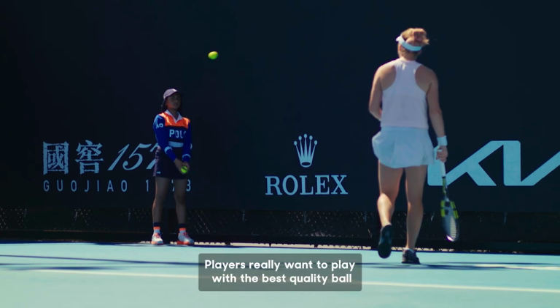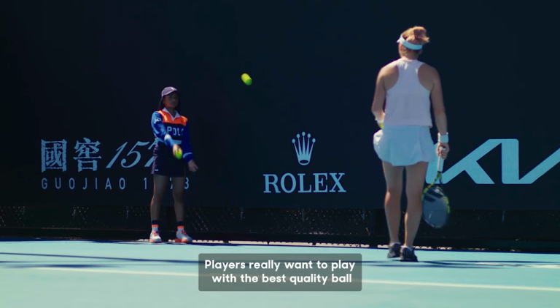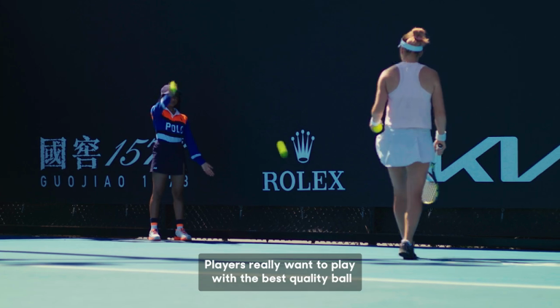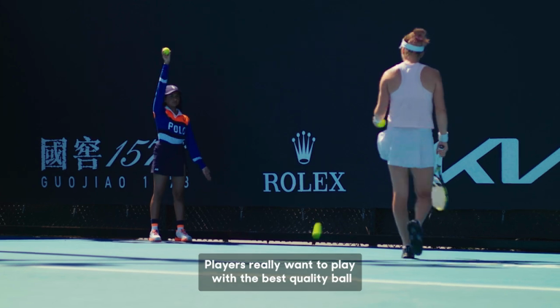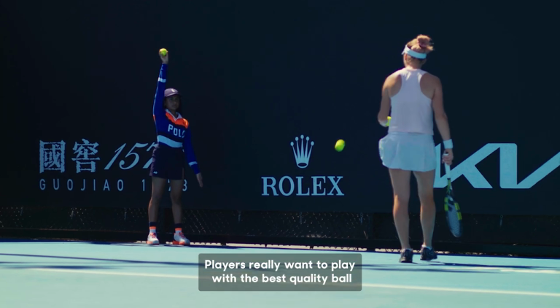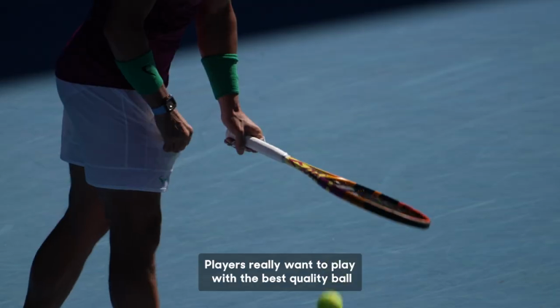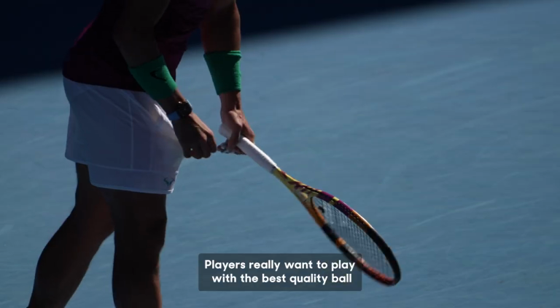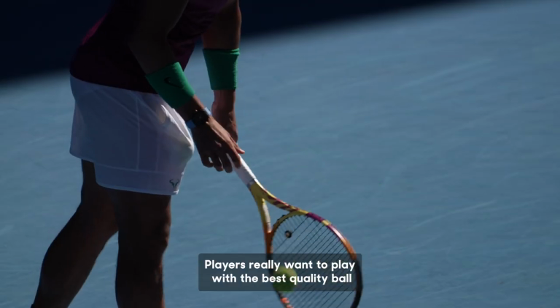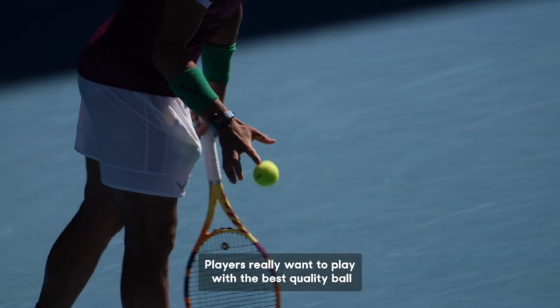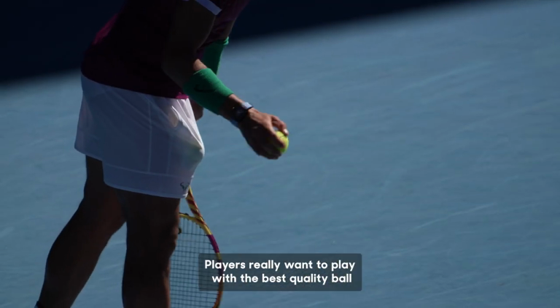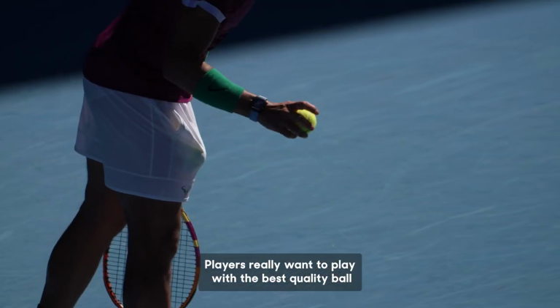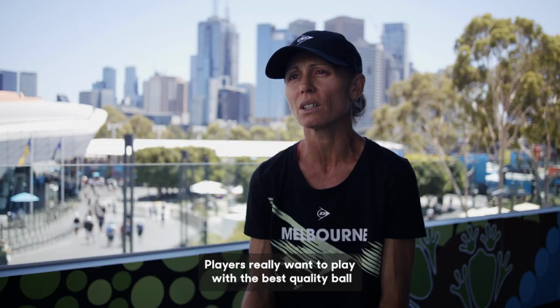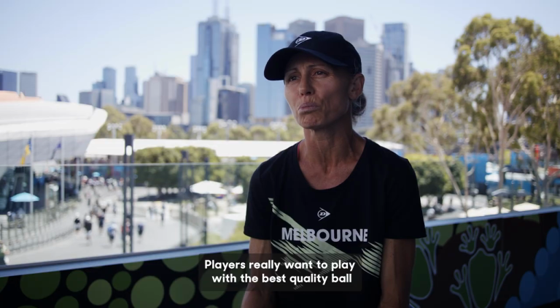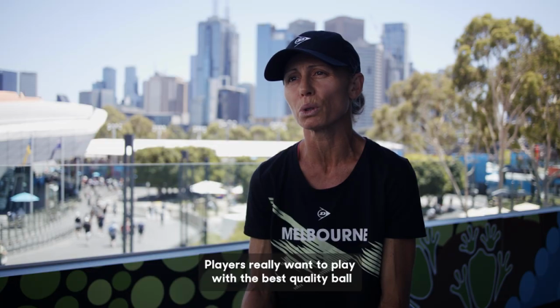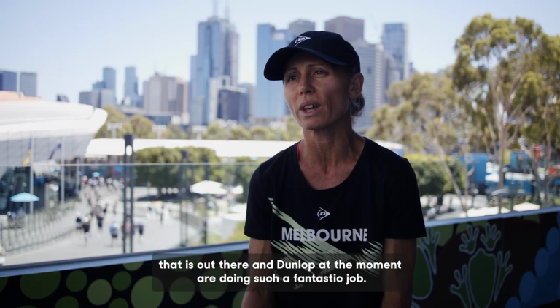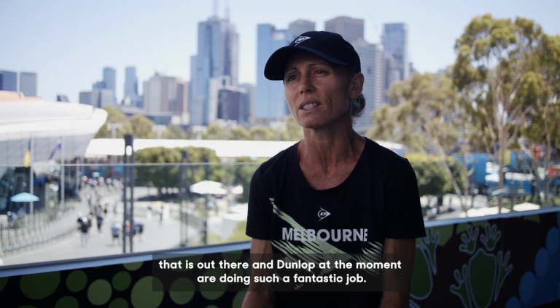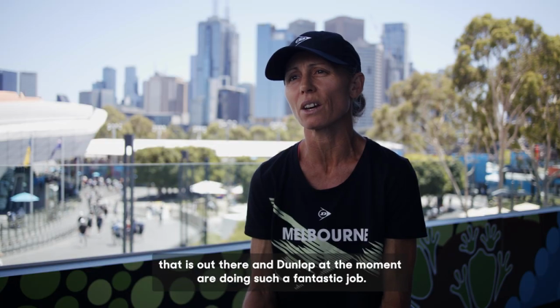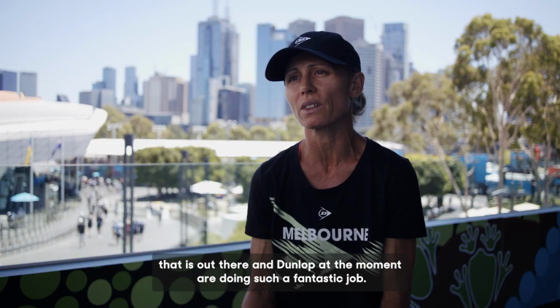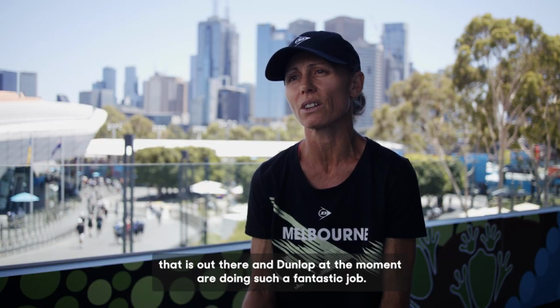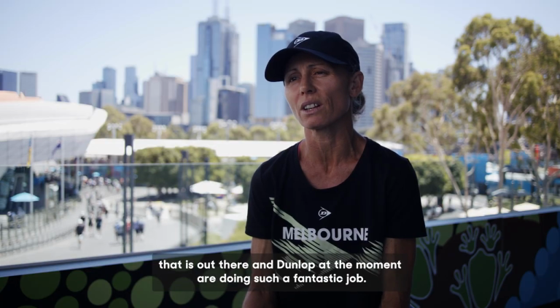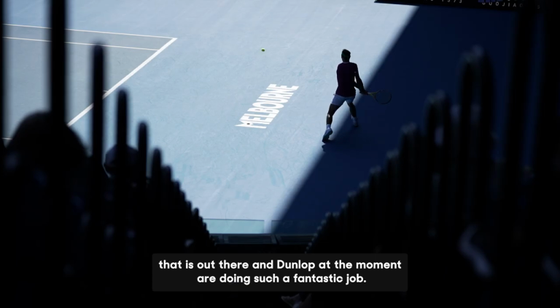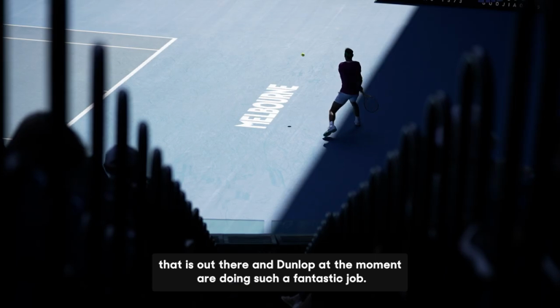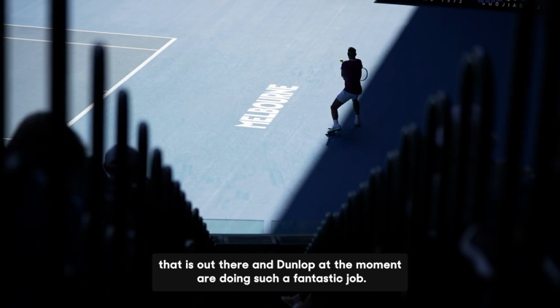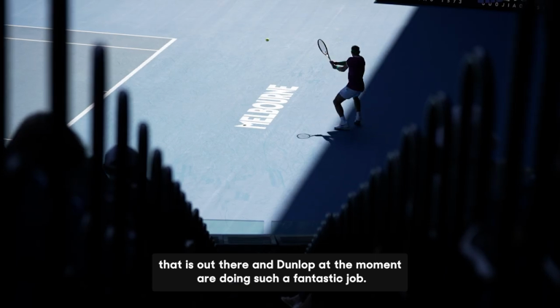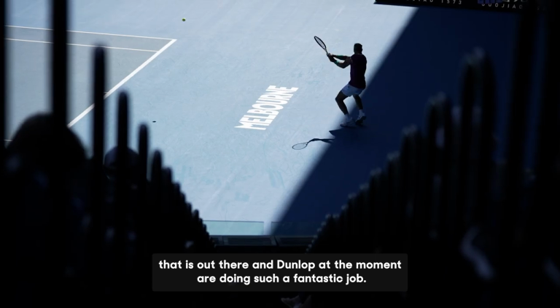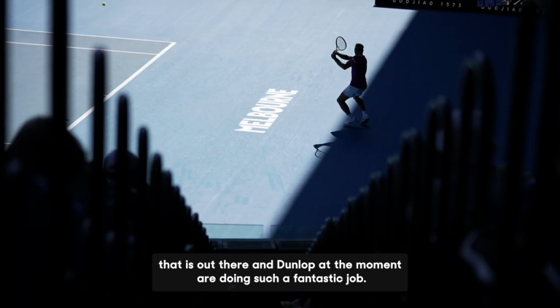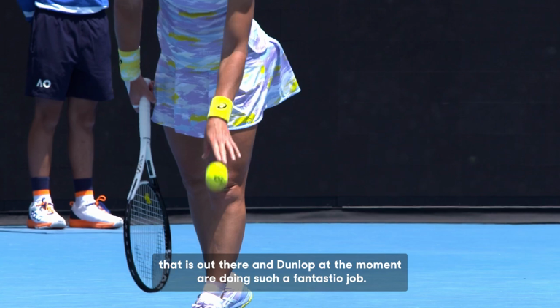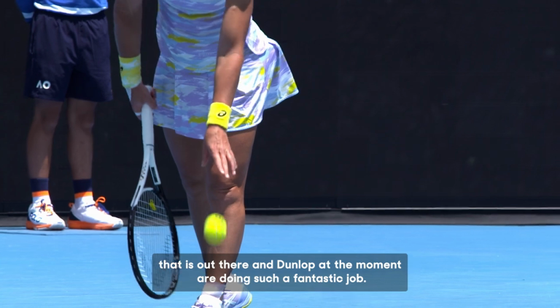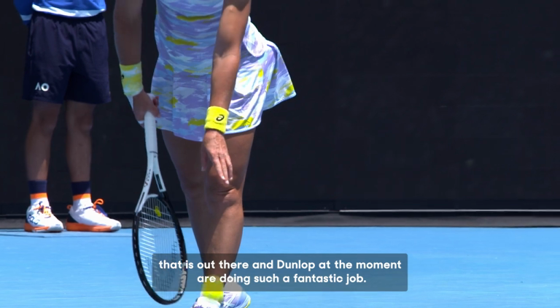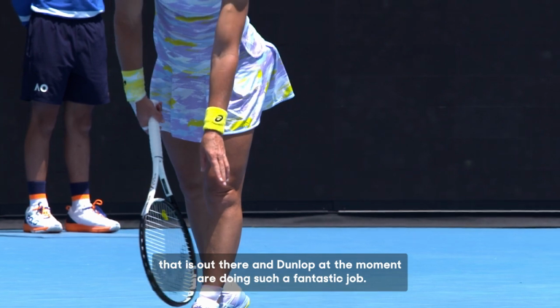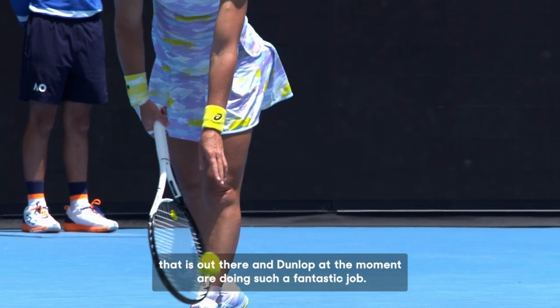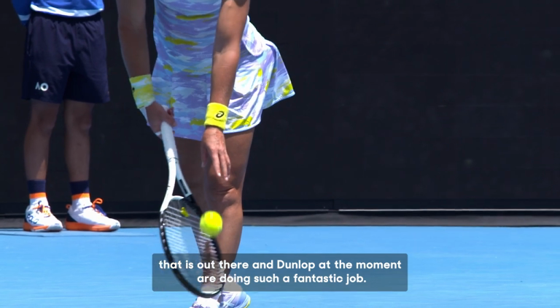Players really want to play with the best quality ball that is out there, and Dunlop at the moment are doing such a fantastic job.